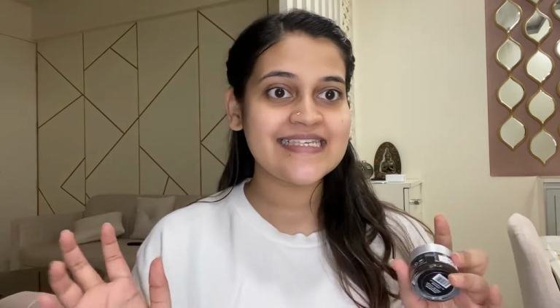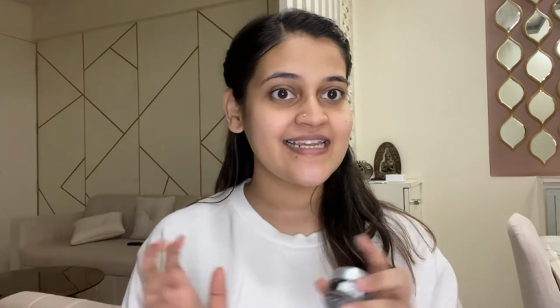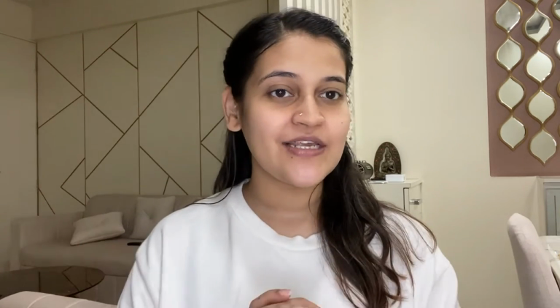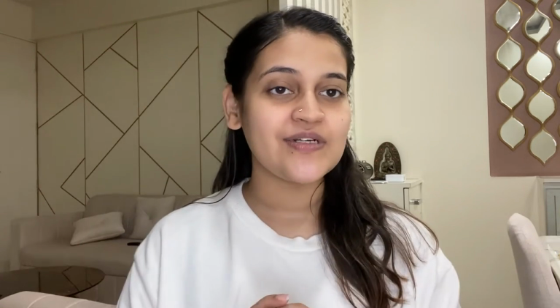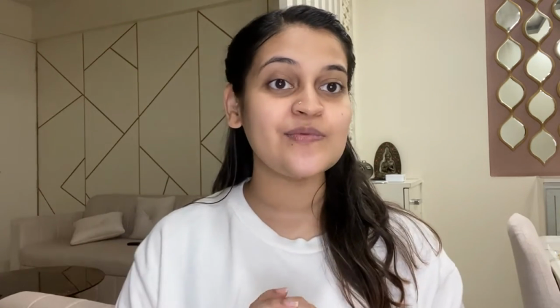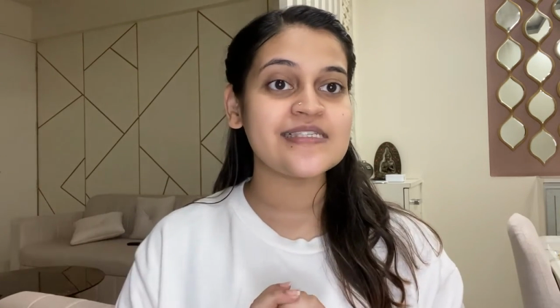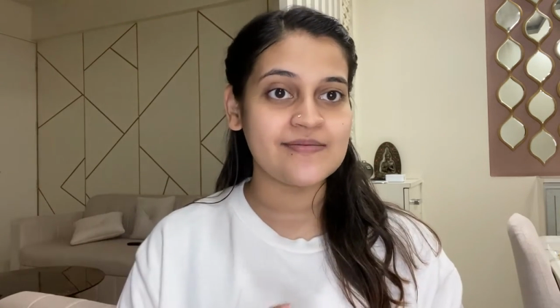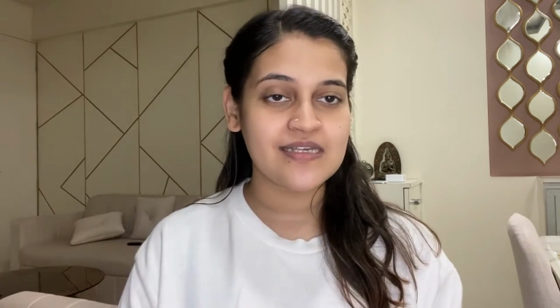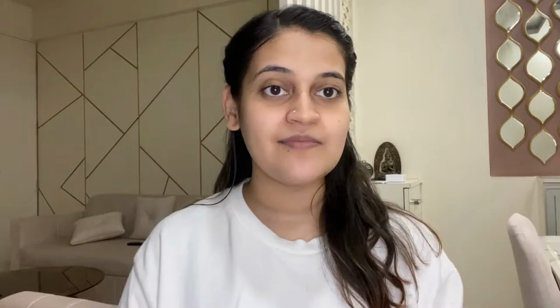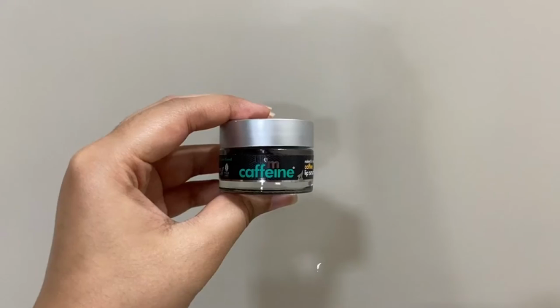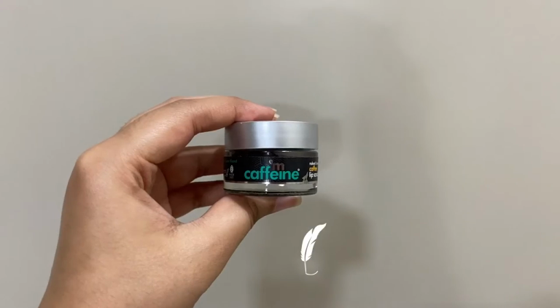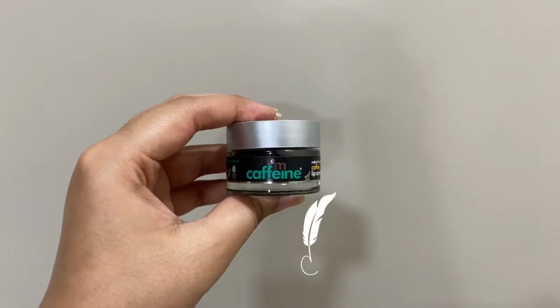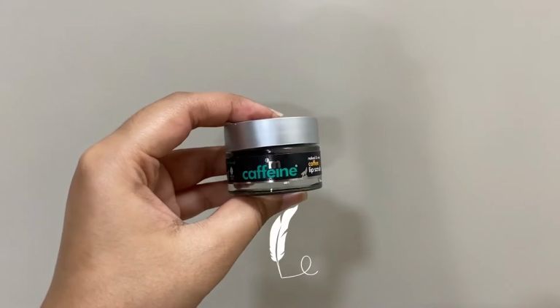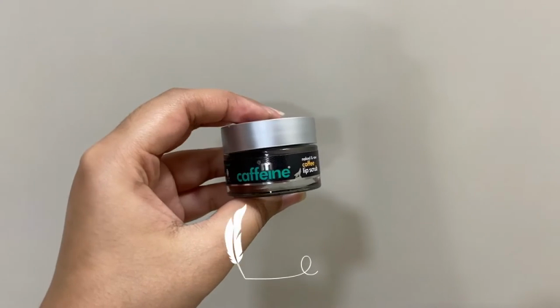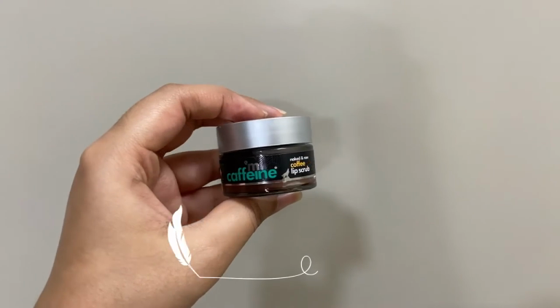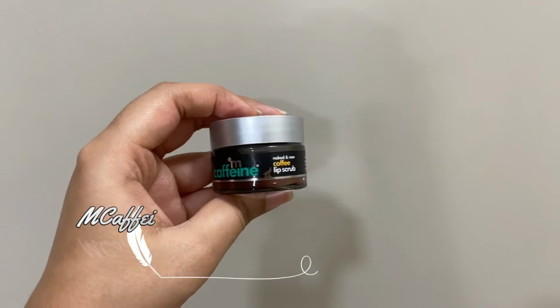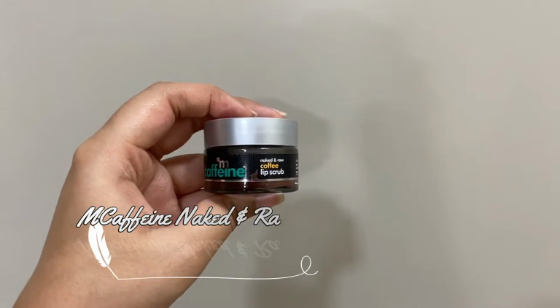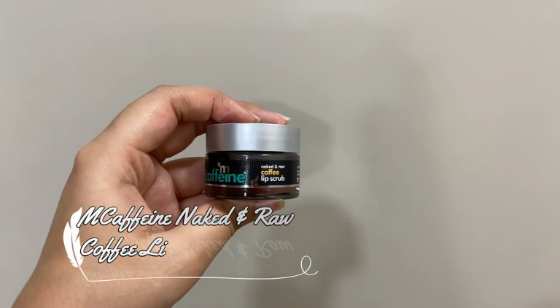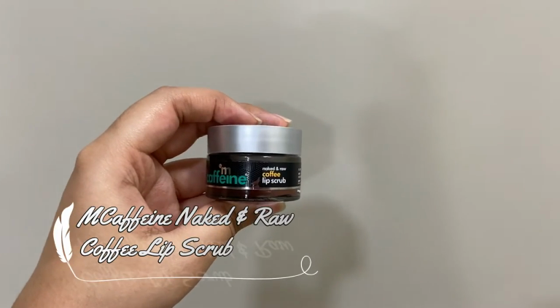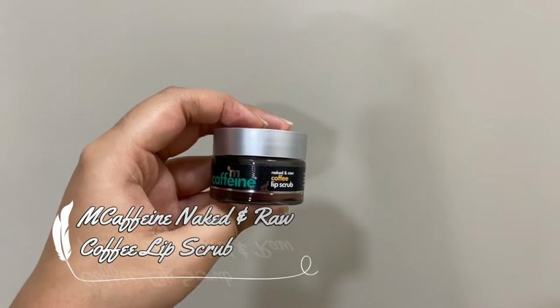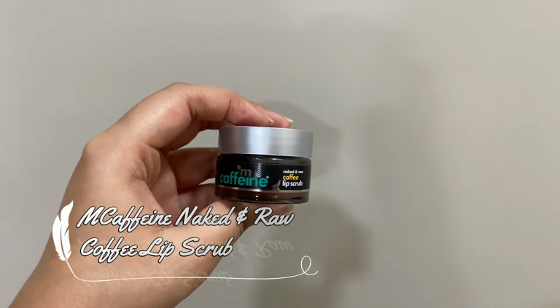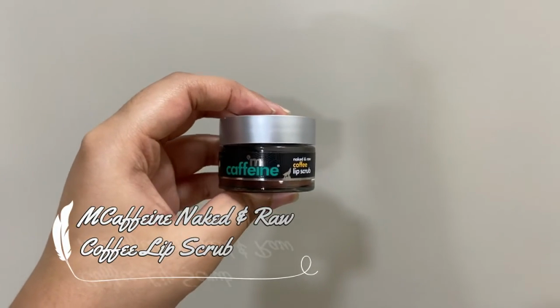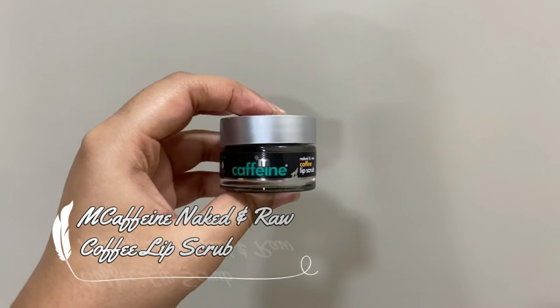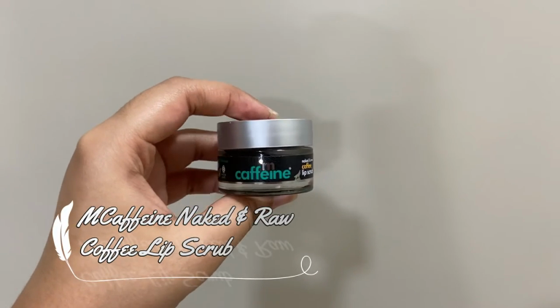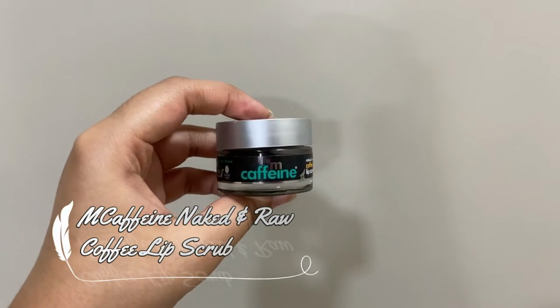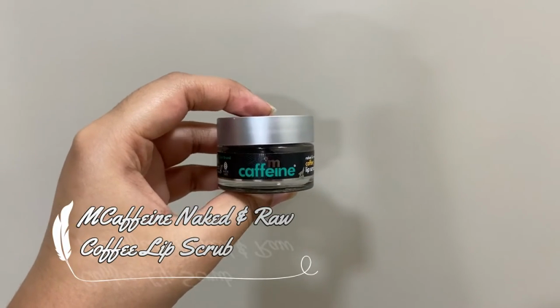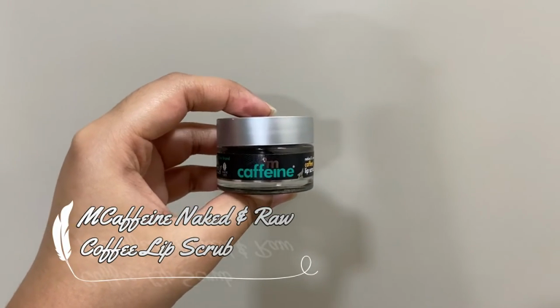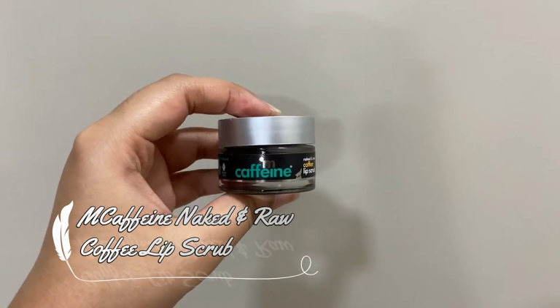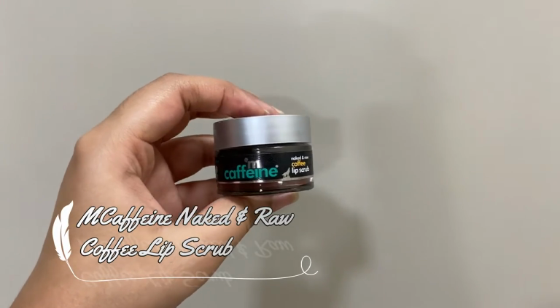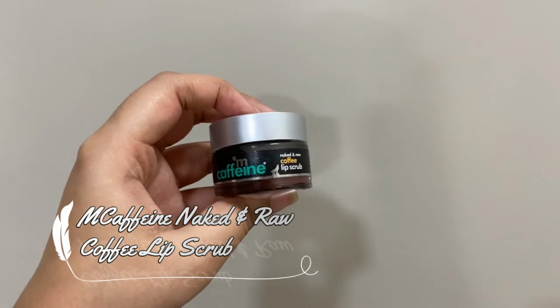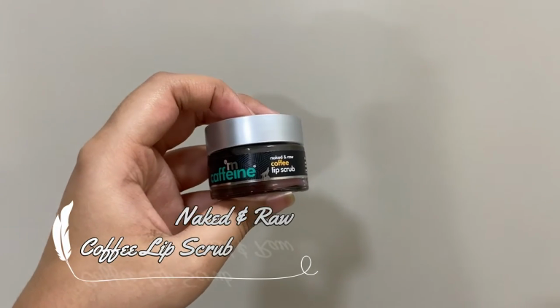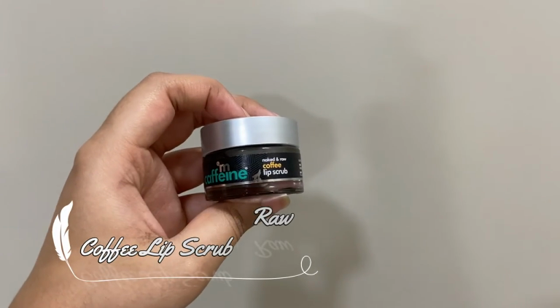Moving on to the last step of my weekly skincare routine, which is lip scrub. The lip scrub that I'm using is from My Care Team, which is the Naked and Raw coffee lip scrub.